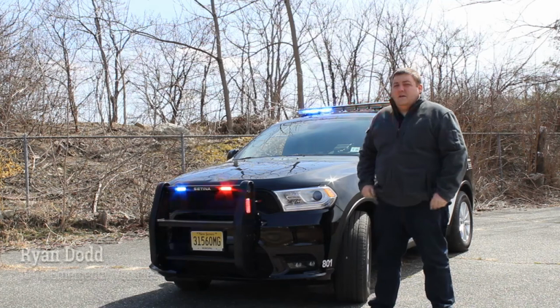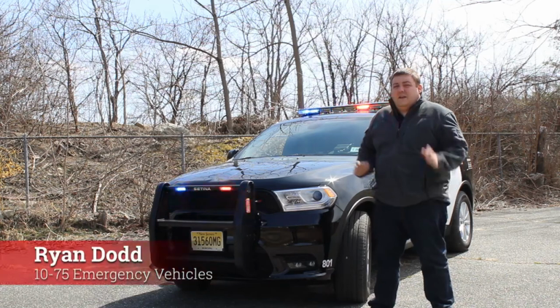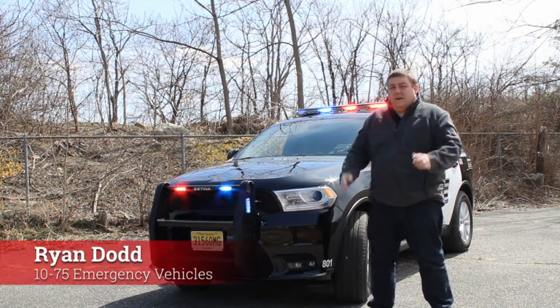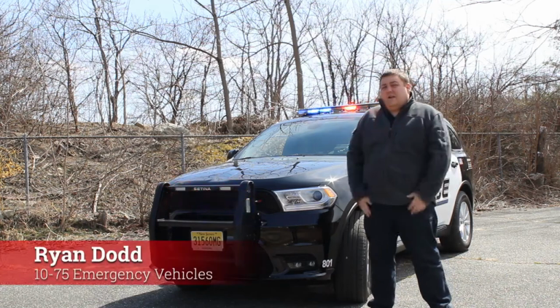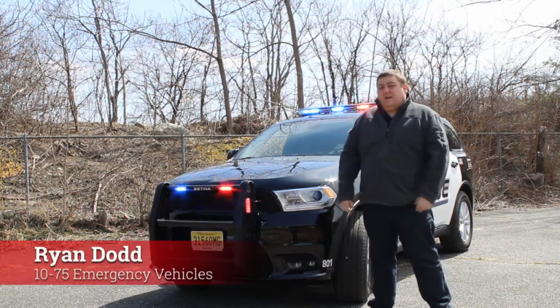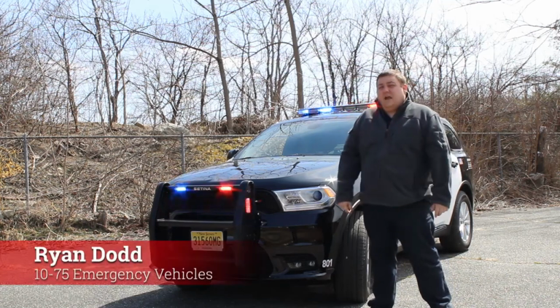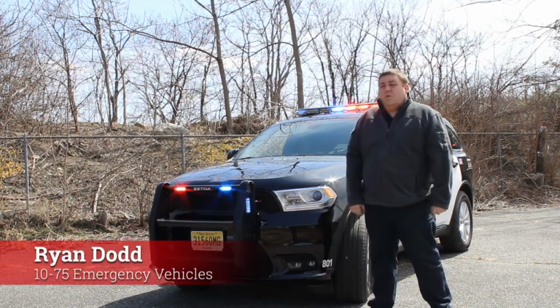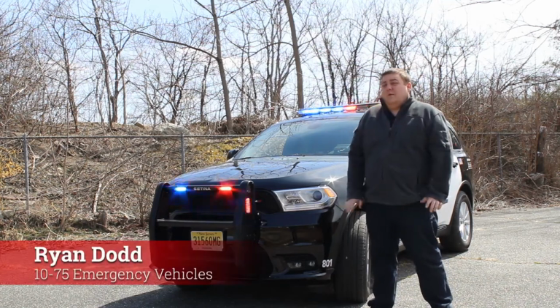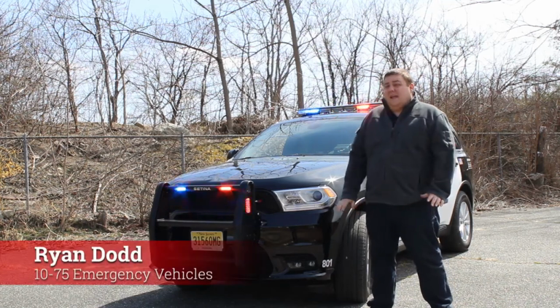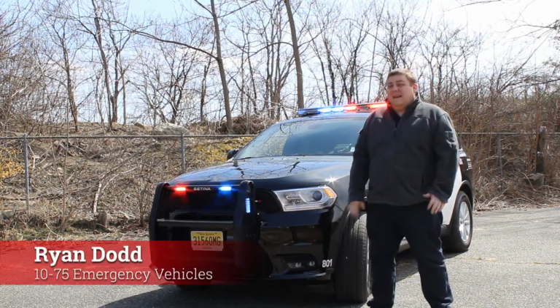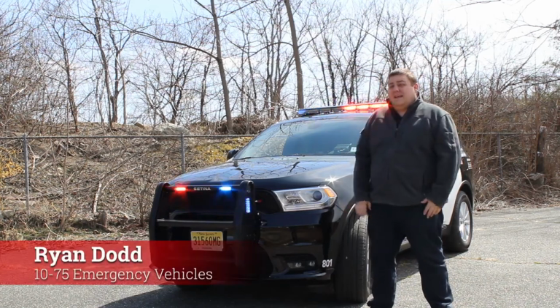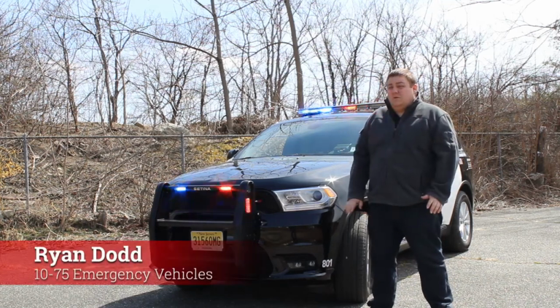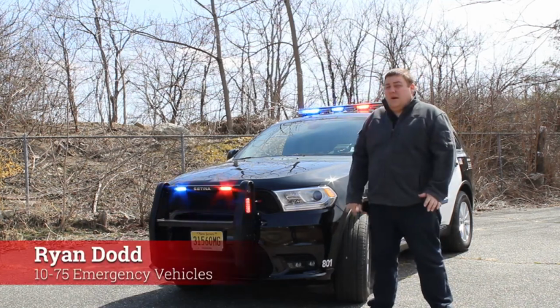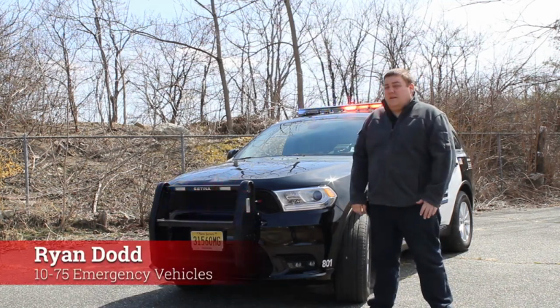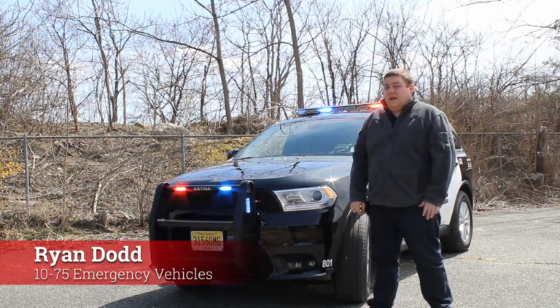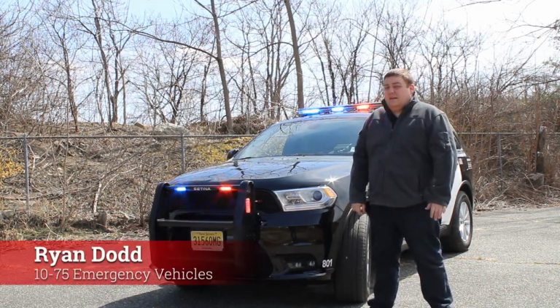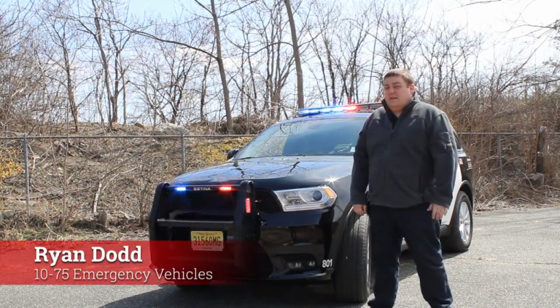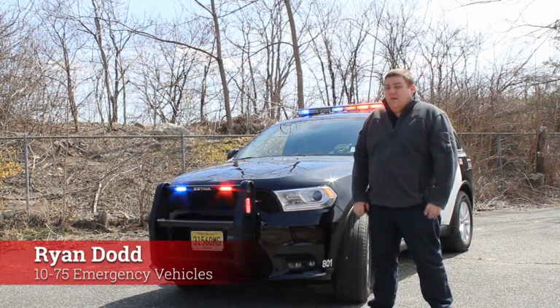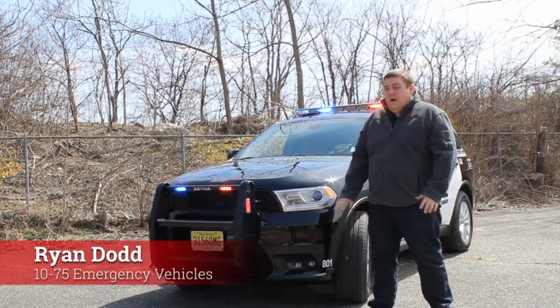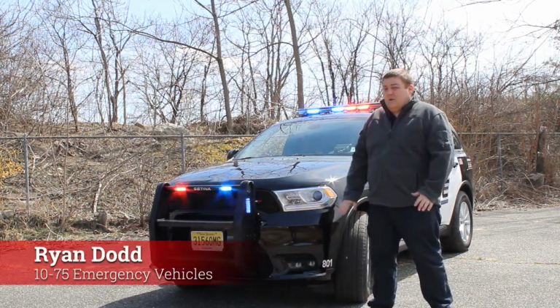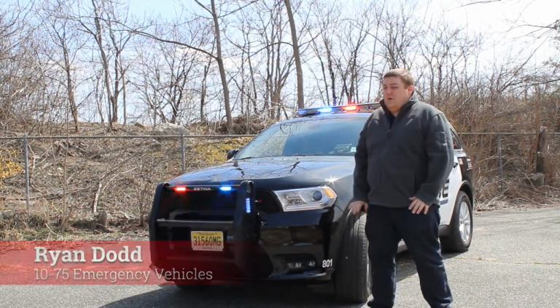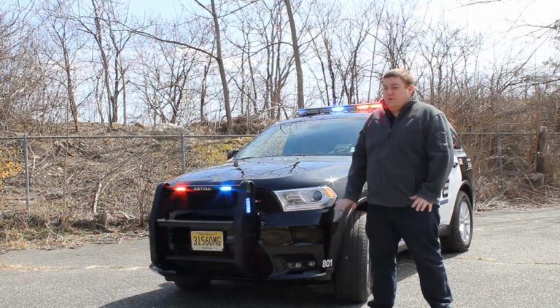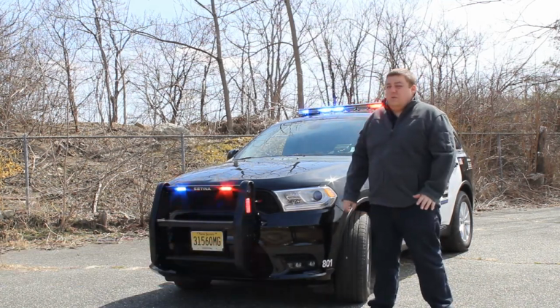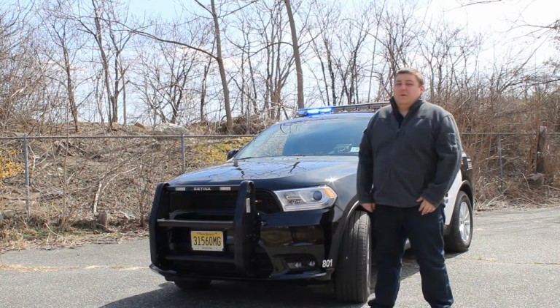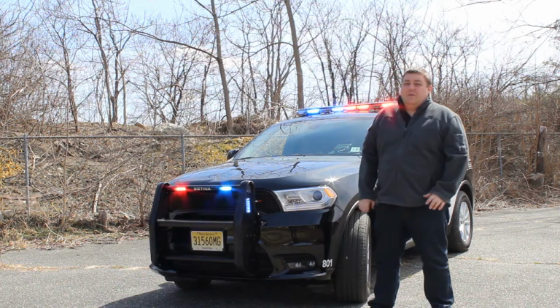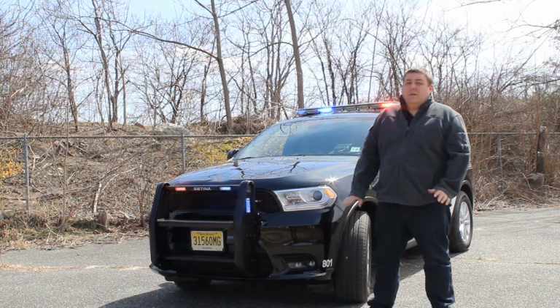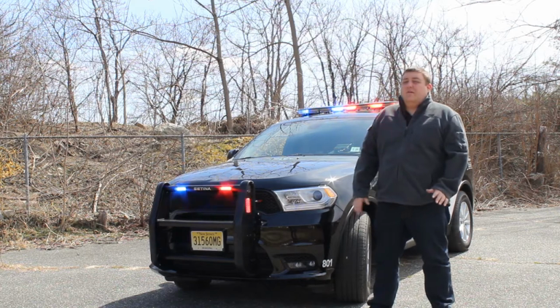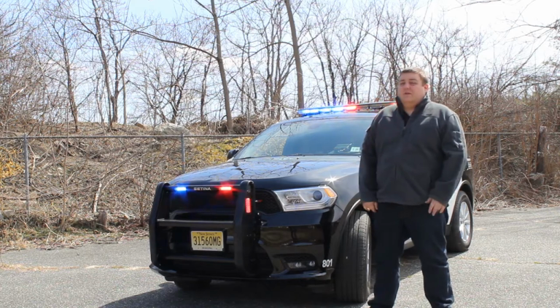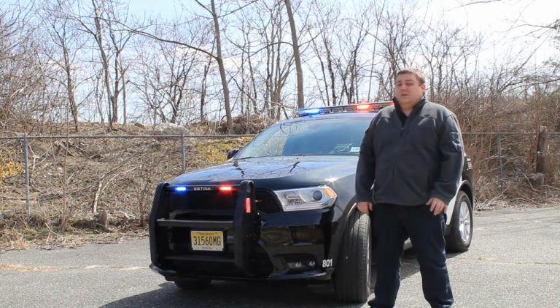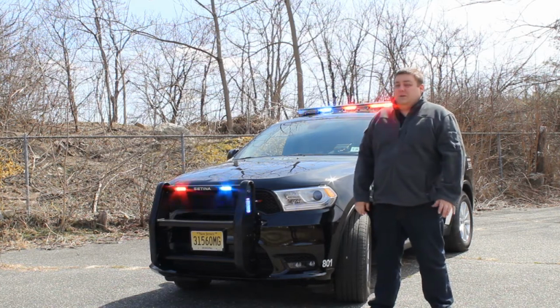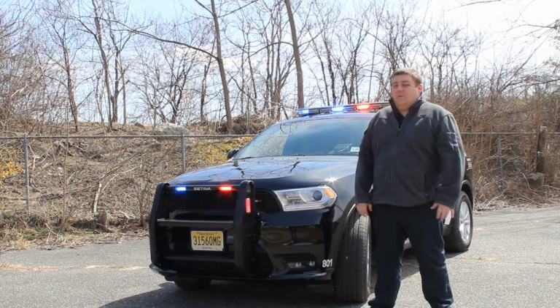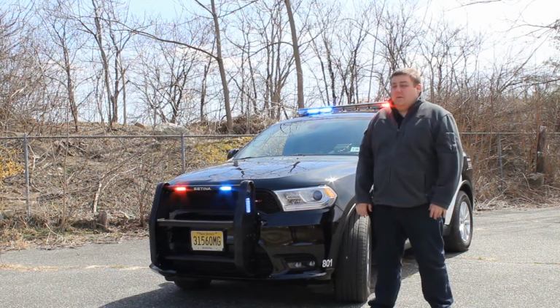Thanks for checking out our channel today. What we're going to be looking at is a 2019 Dodge Durango Pursuit that was built for the Glen Rock, New Jersey Police Department.